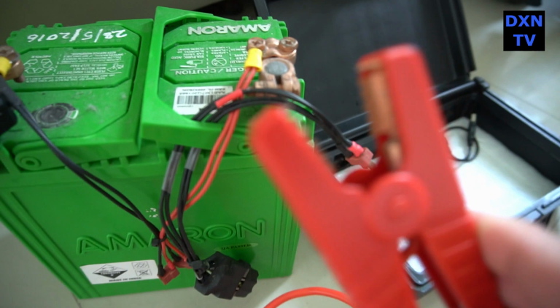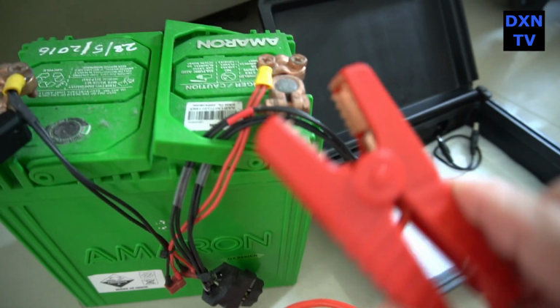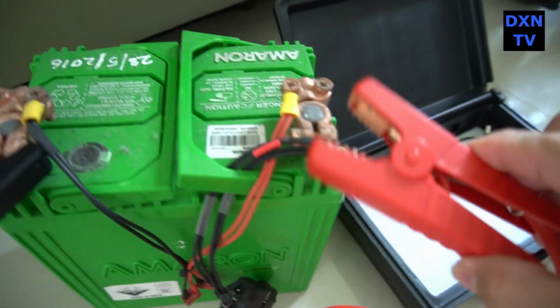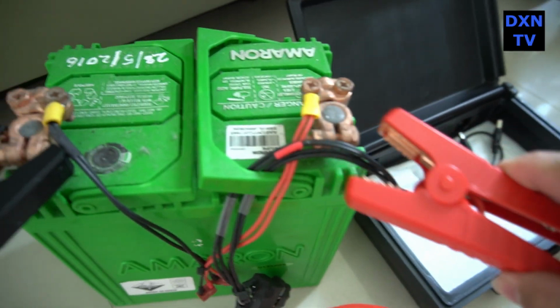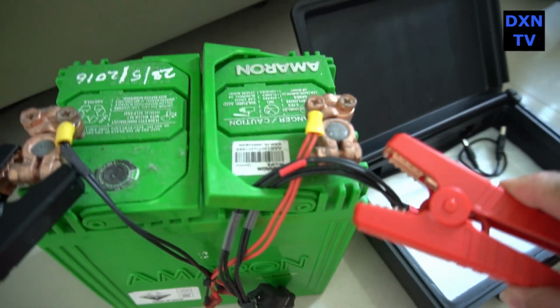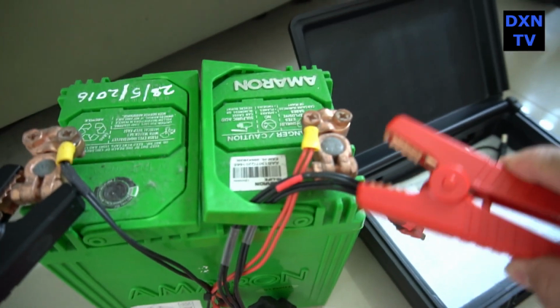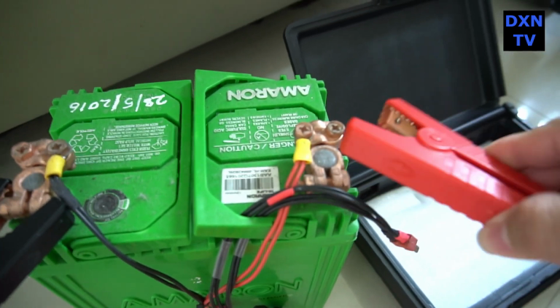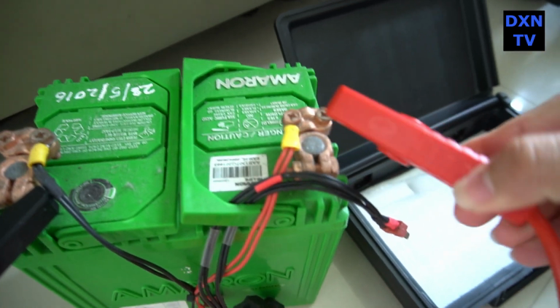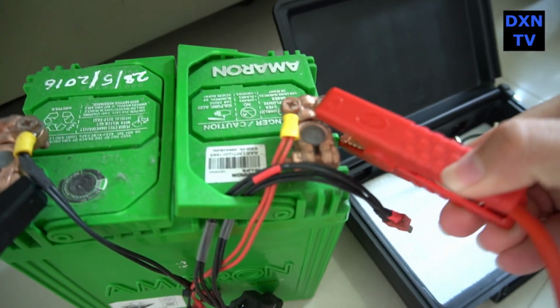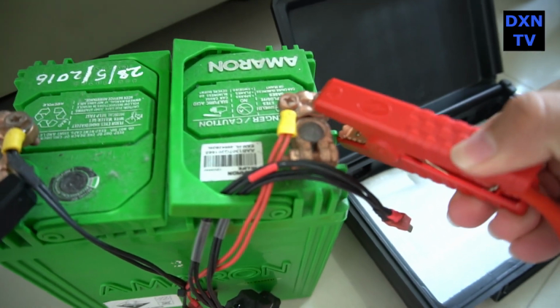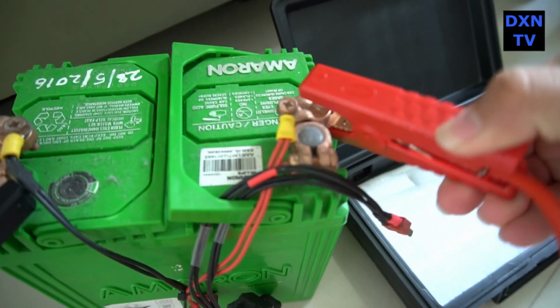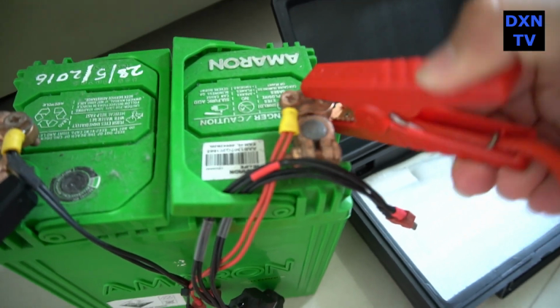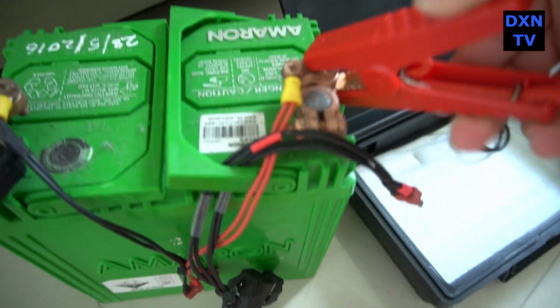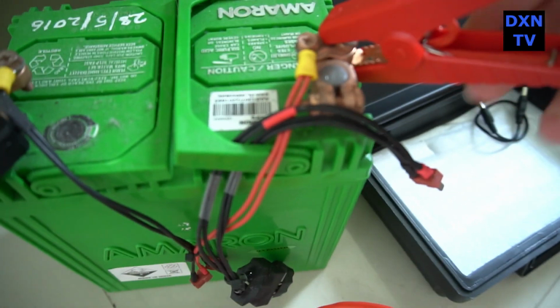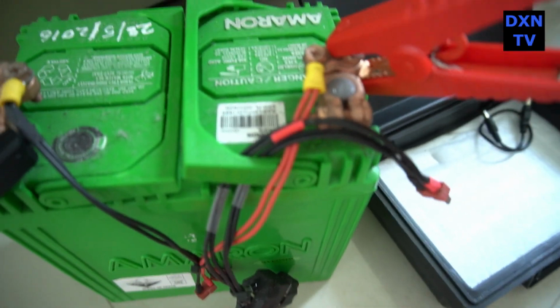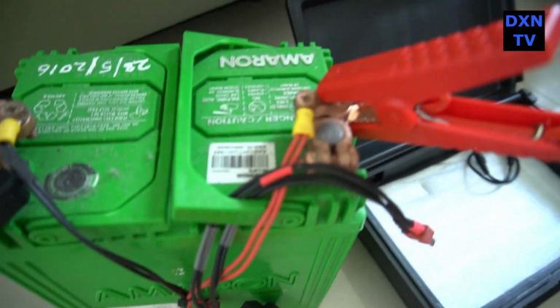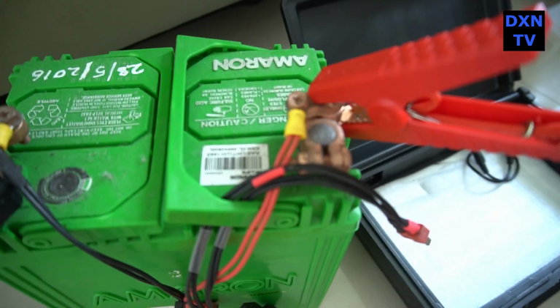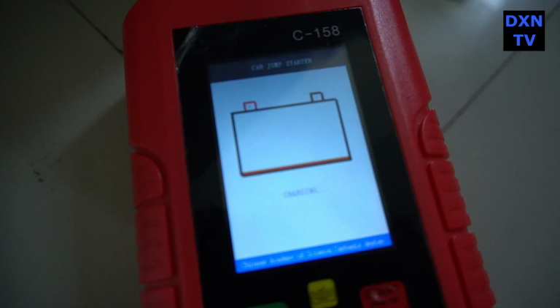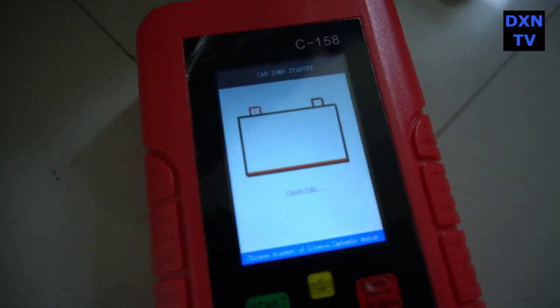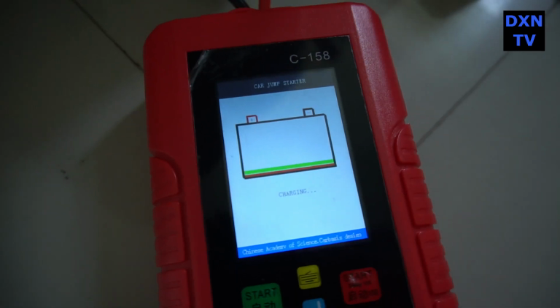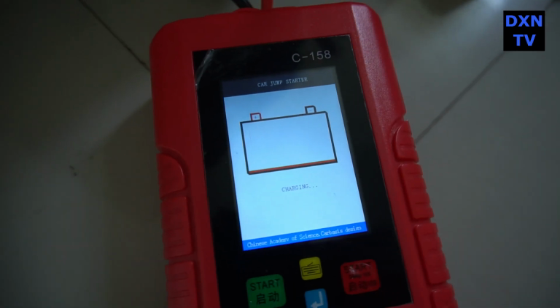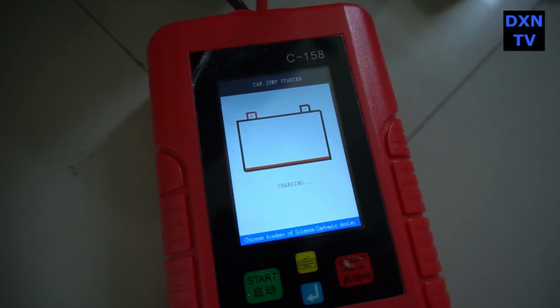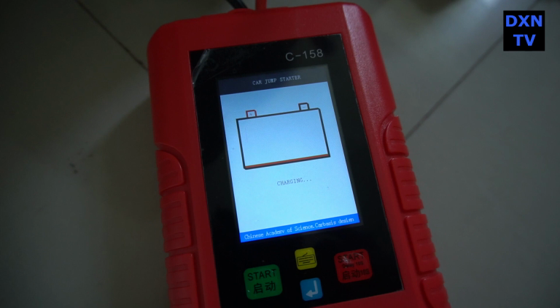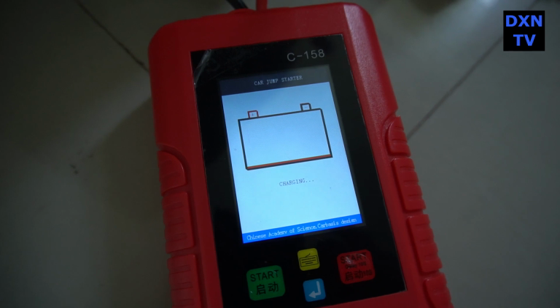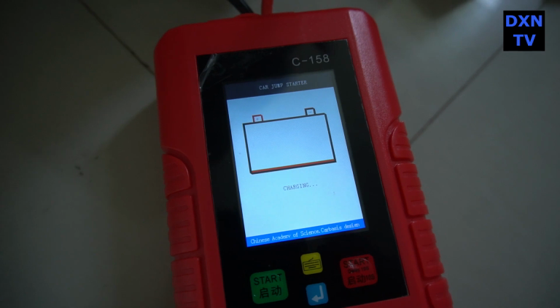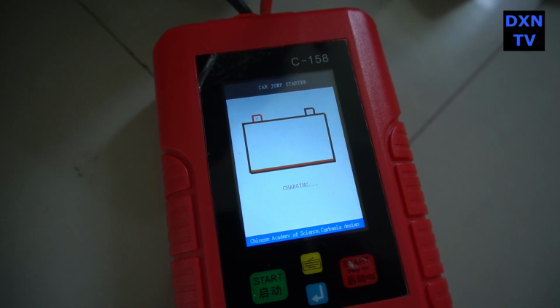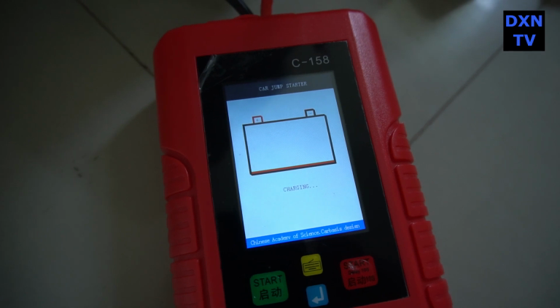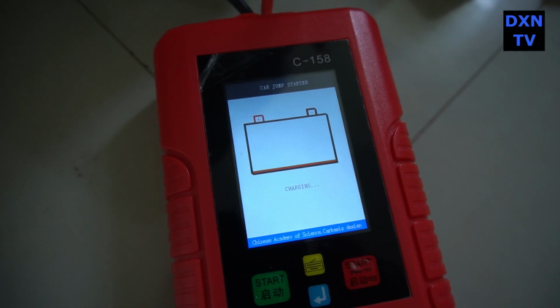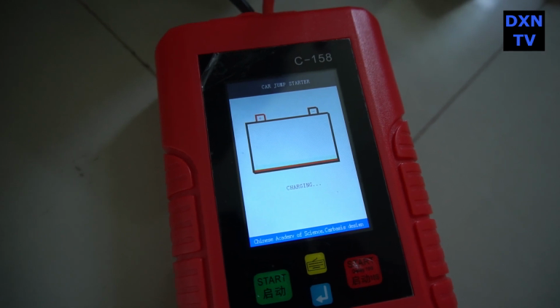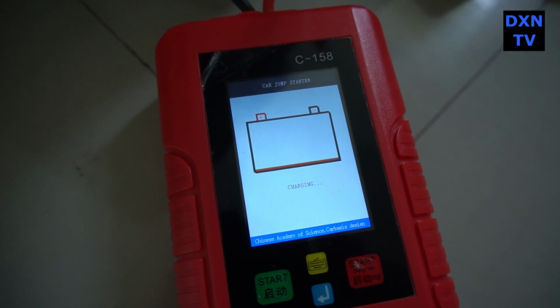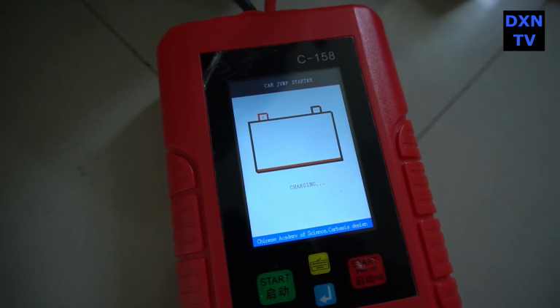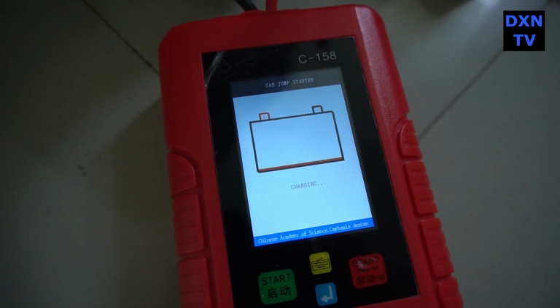Lithium cells may not last long under high-current loads, and they may pose a fire hazard to the car on a hot day.